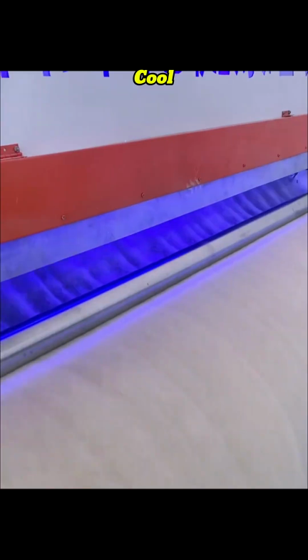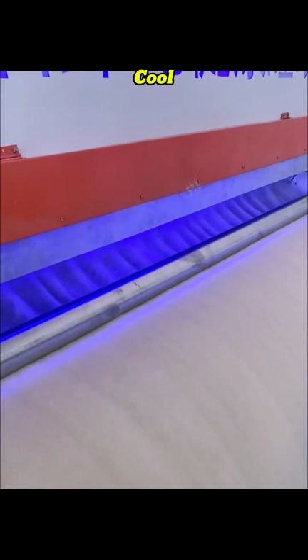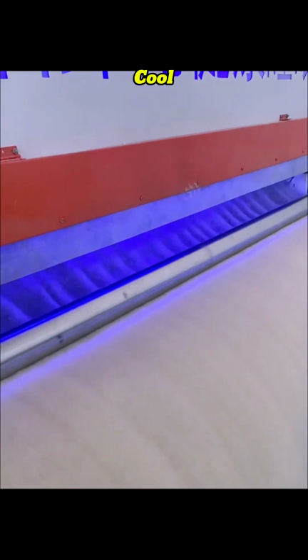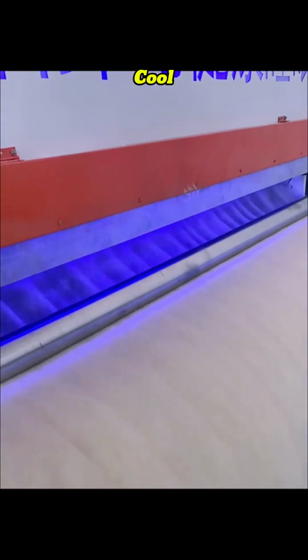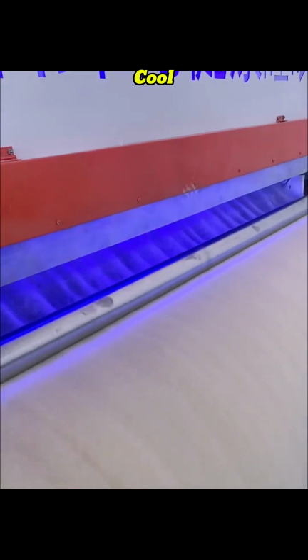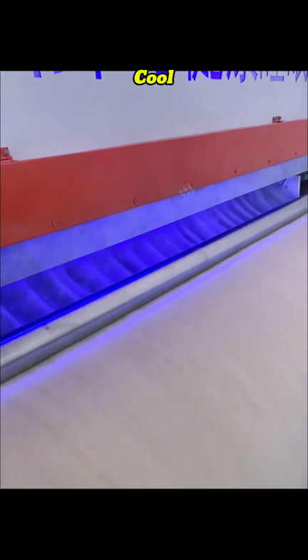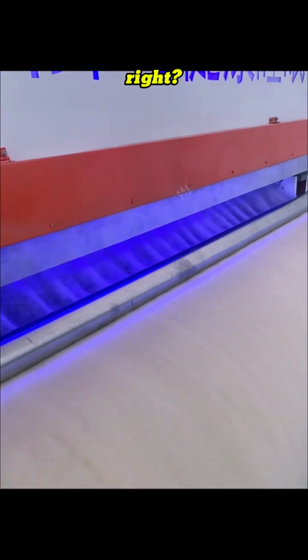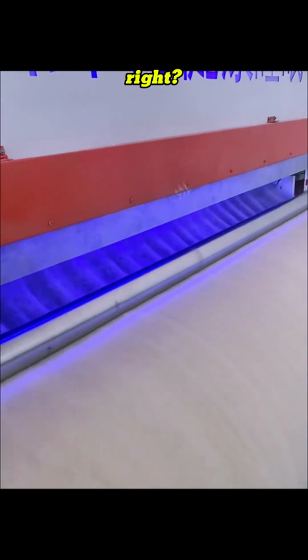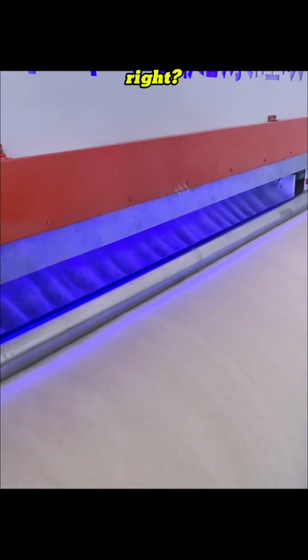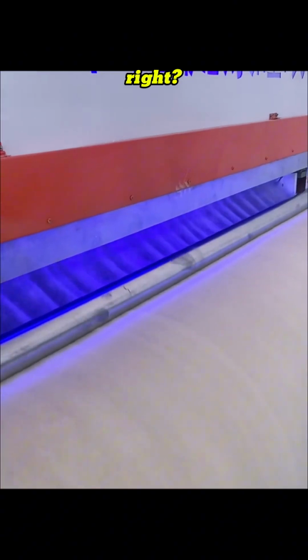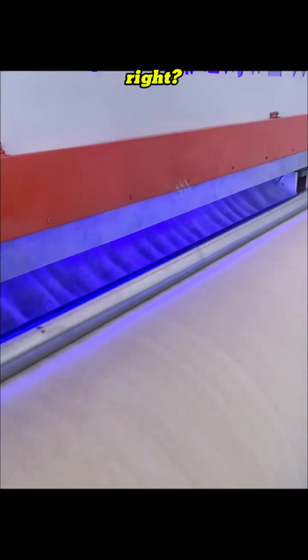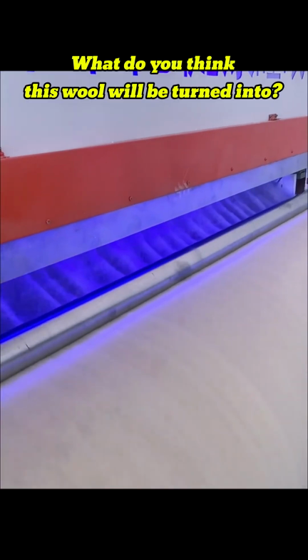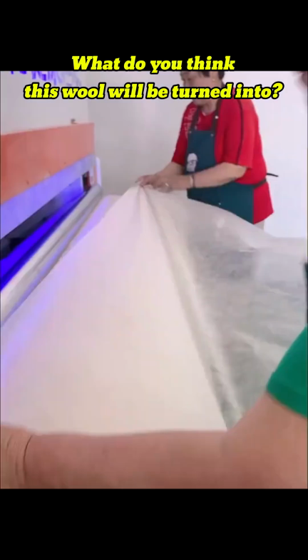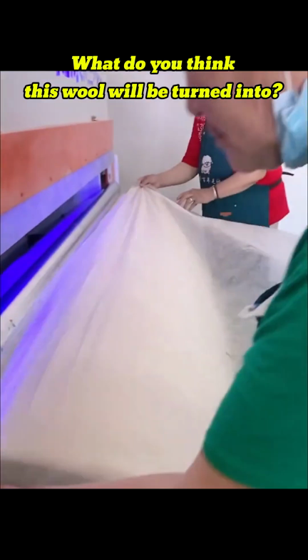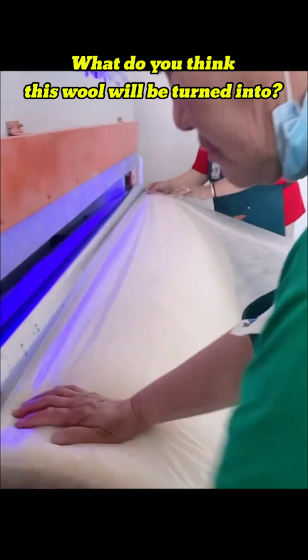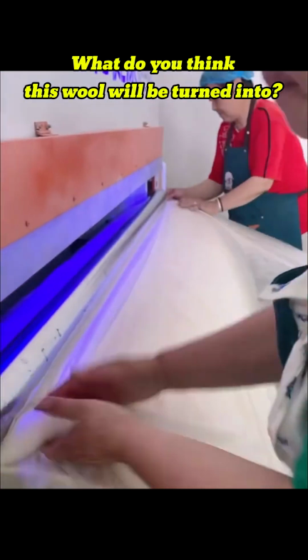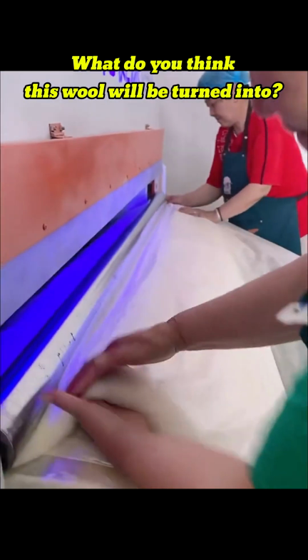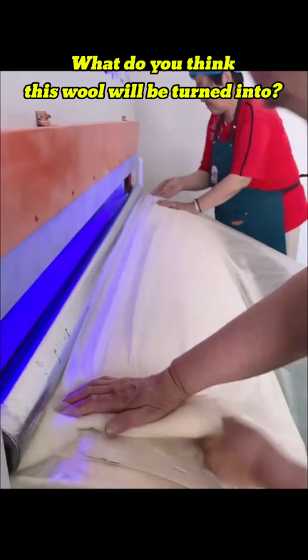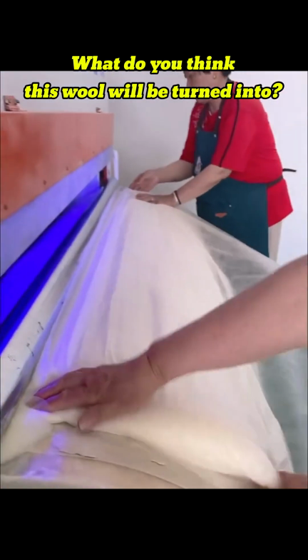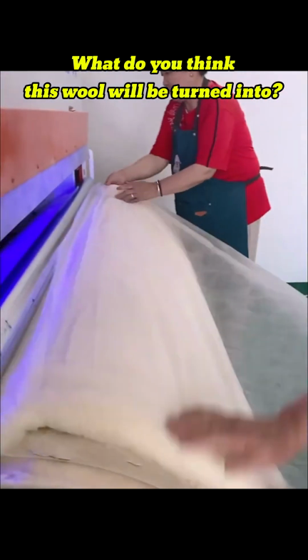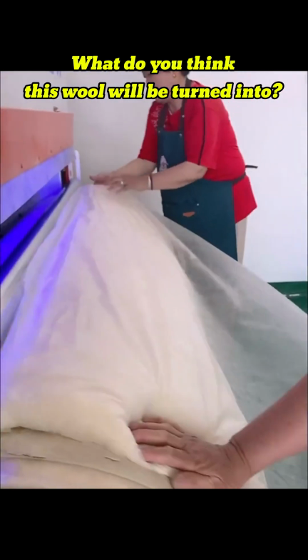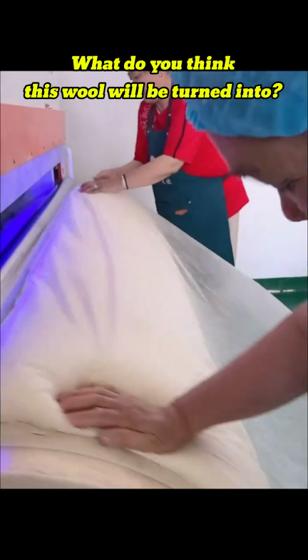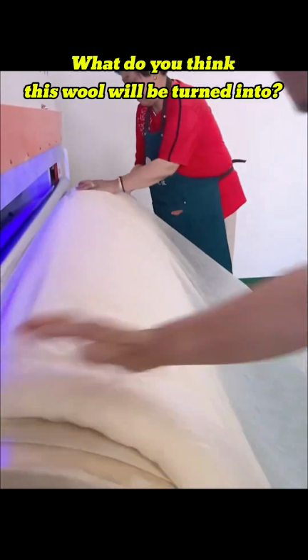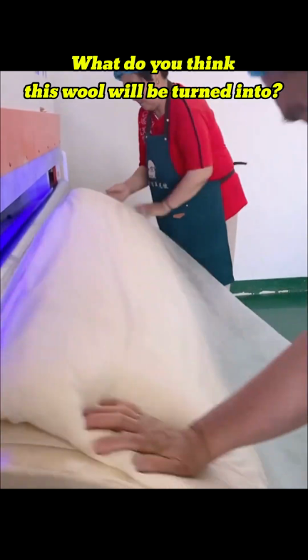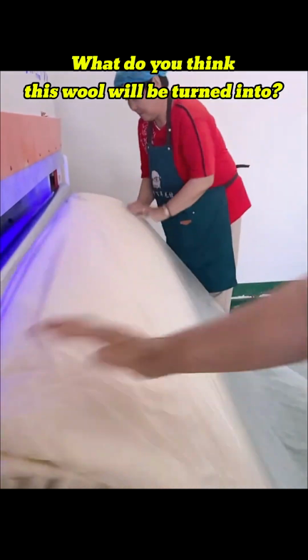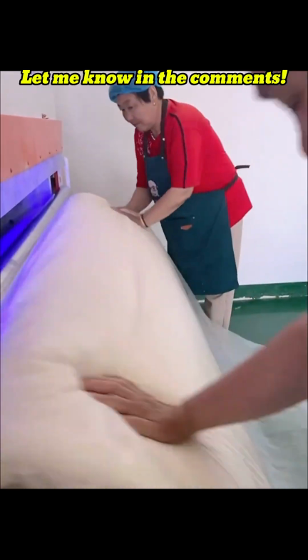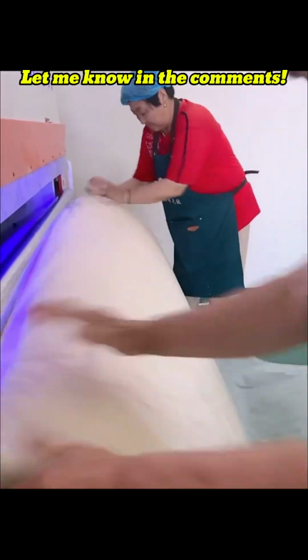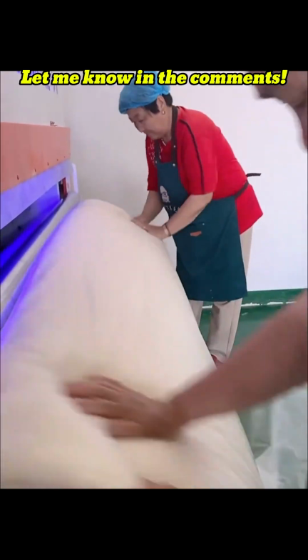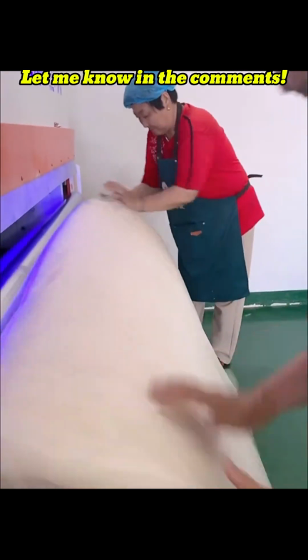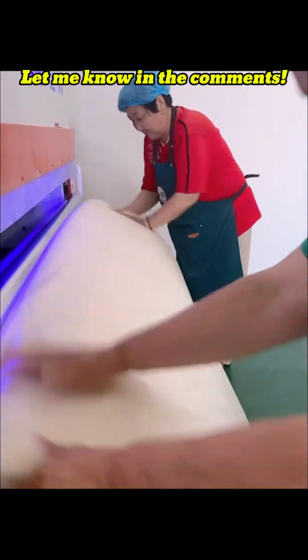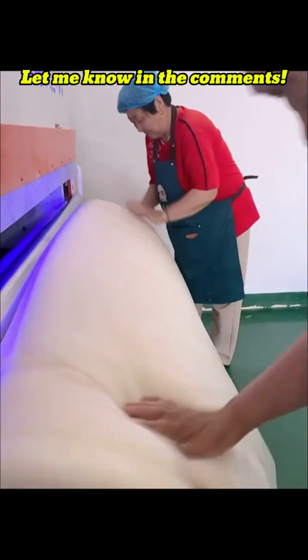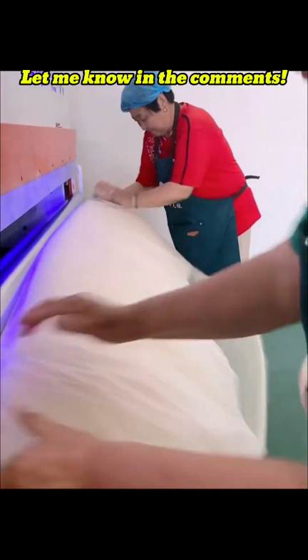Cool, right? What do you think this wool will be turned into? Let me know in the comments.